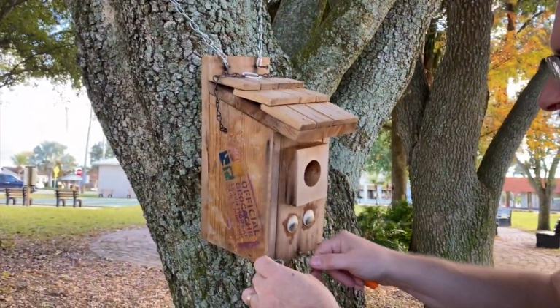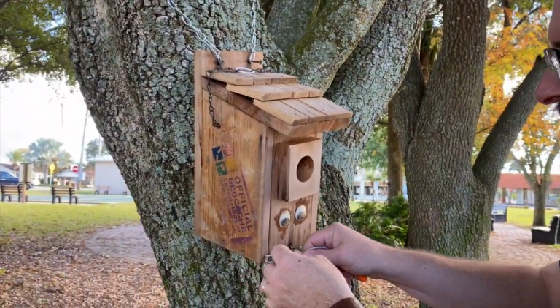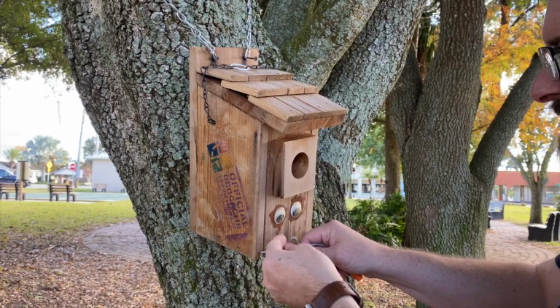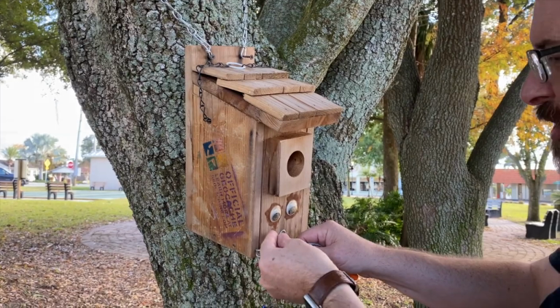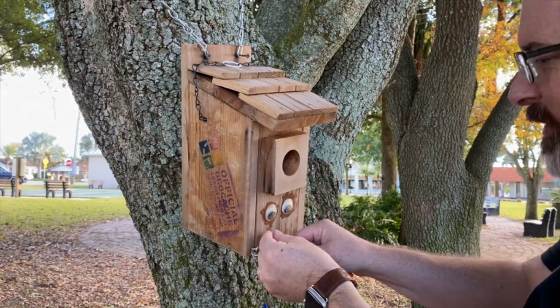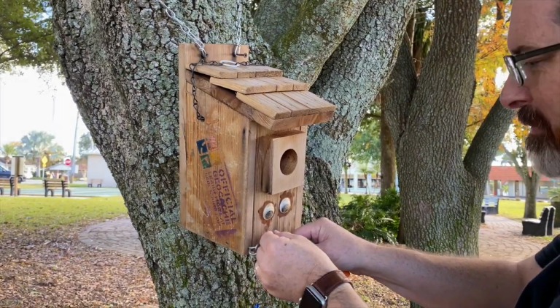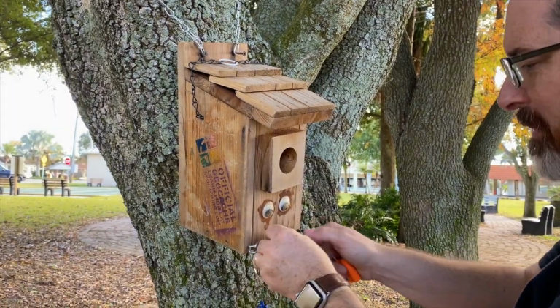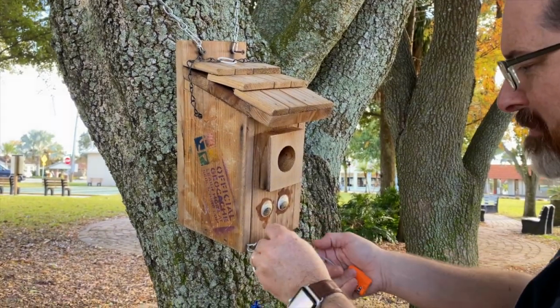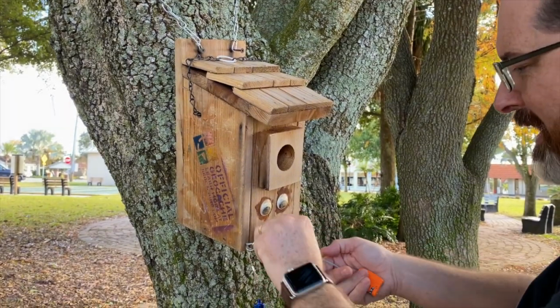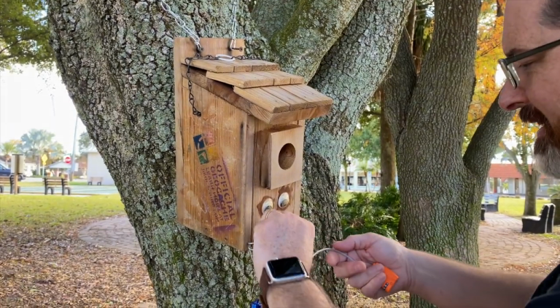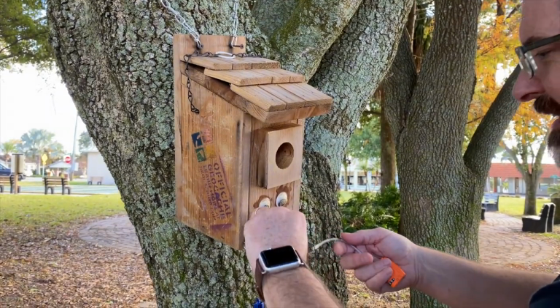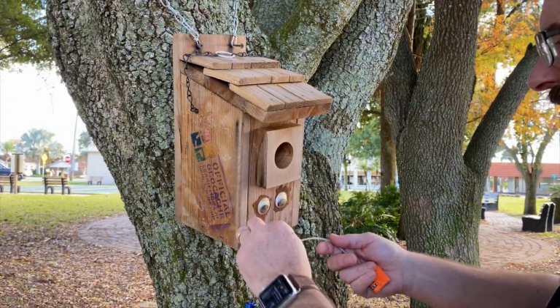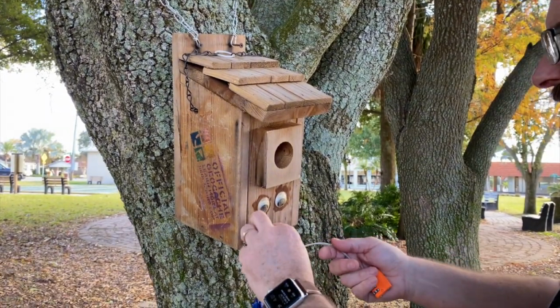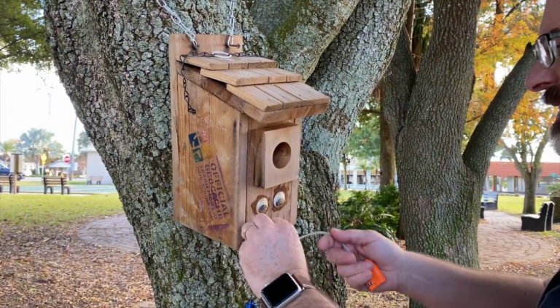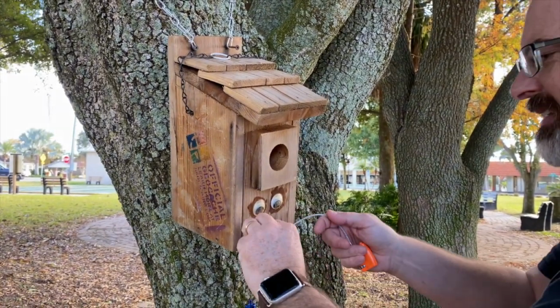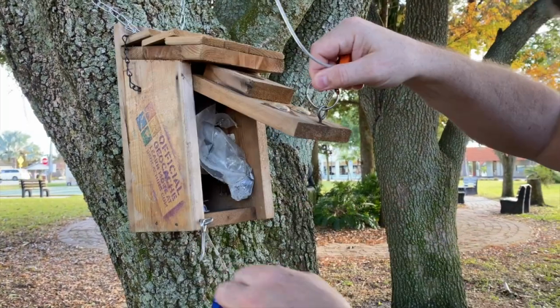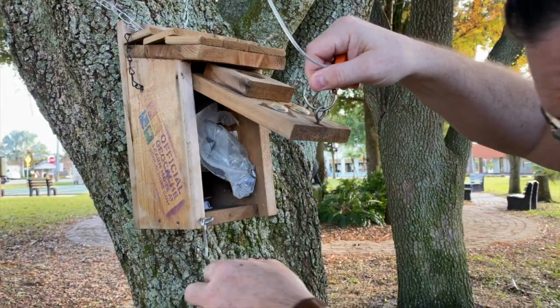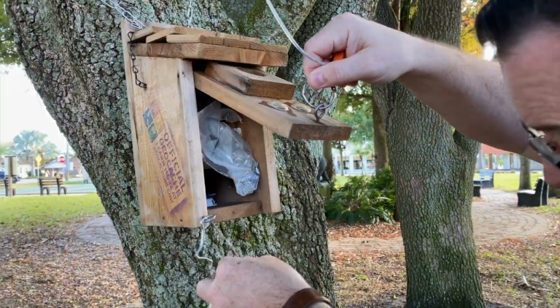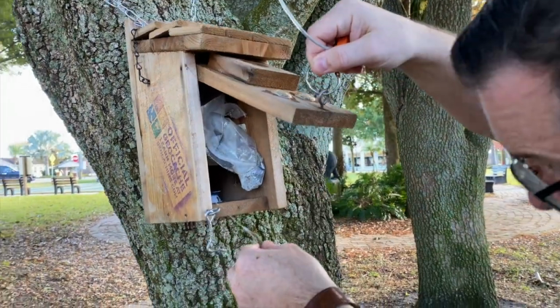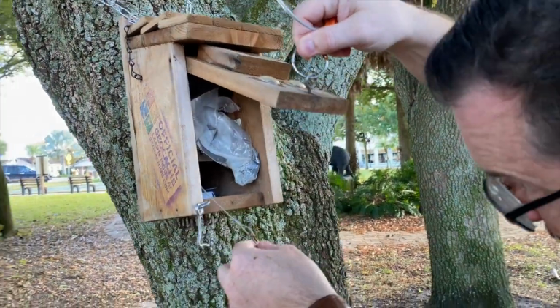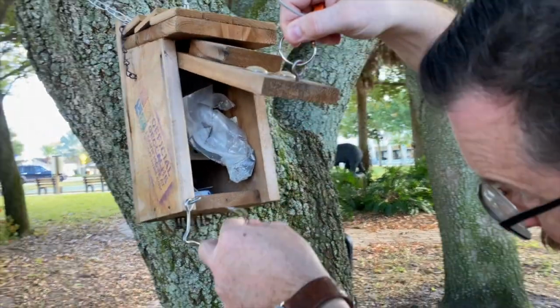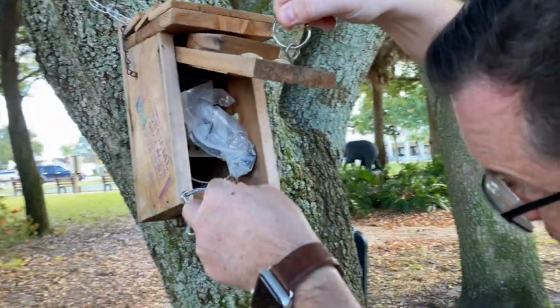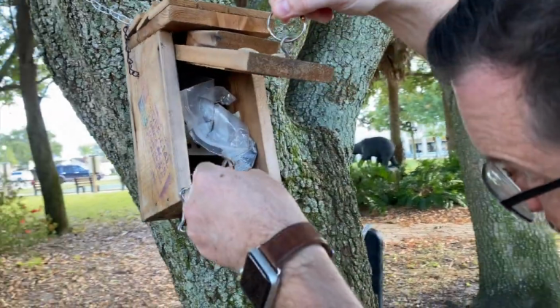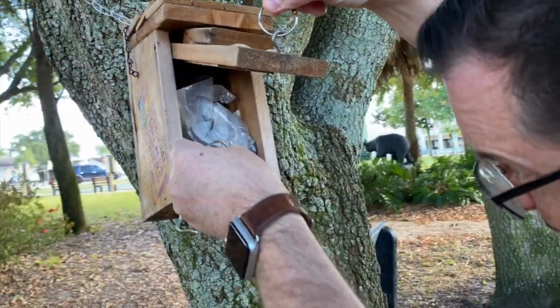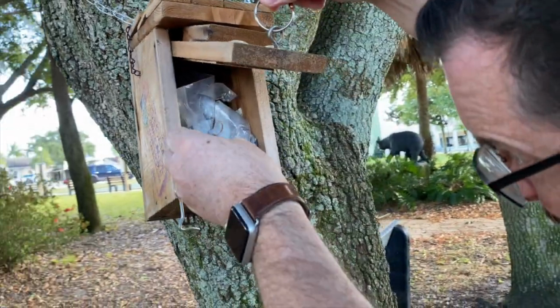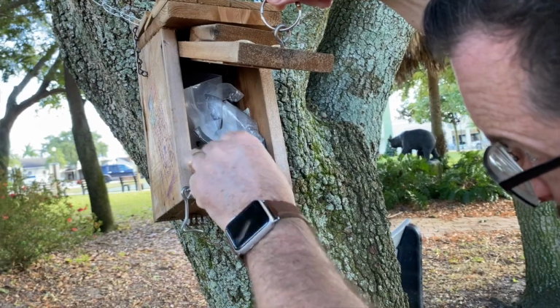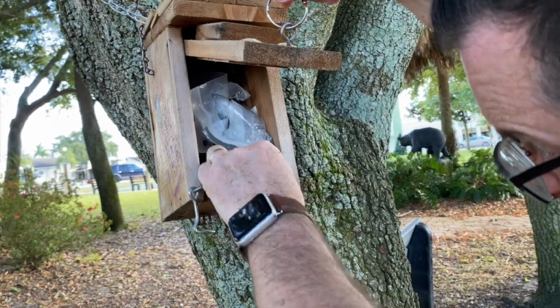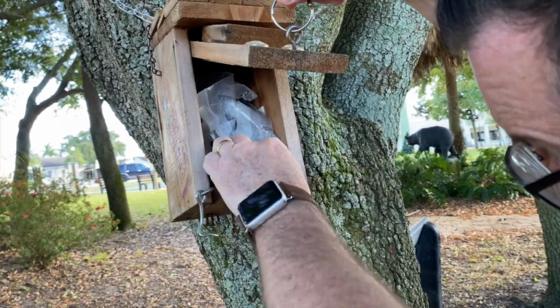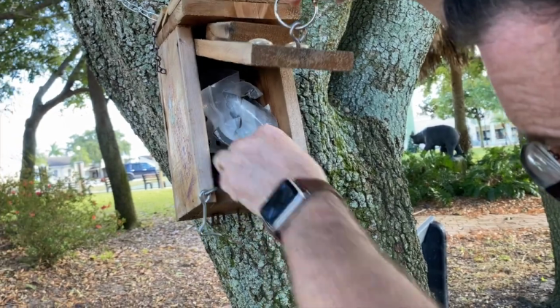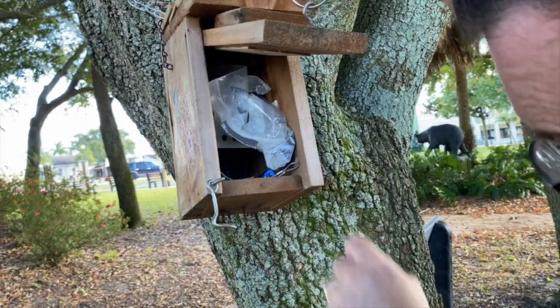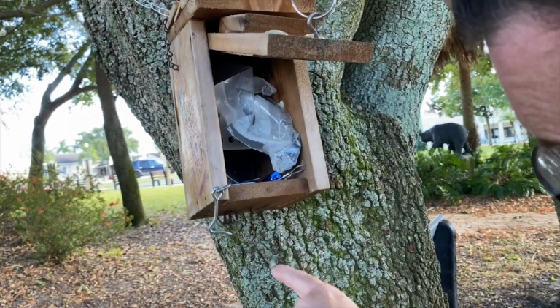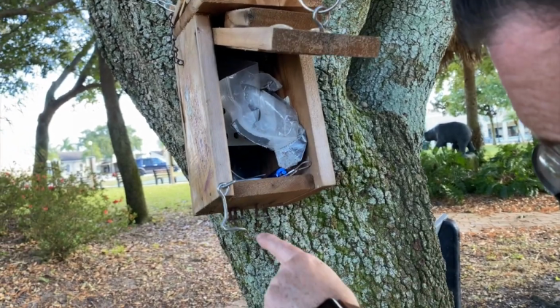Let's lock this back up in case some children come by. Look at that poor lizard - look at the tail right there.